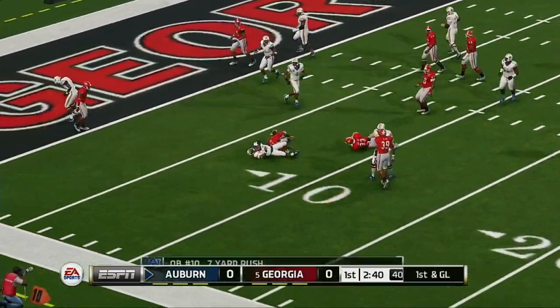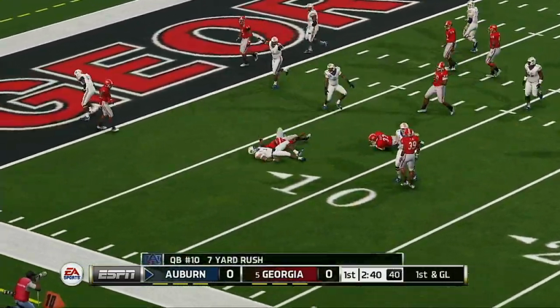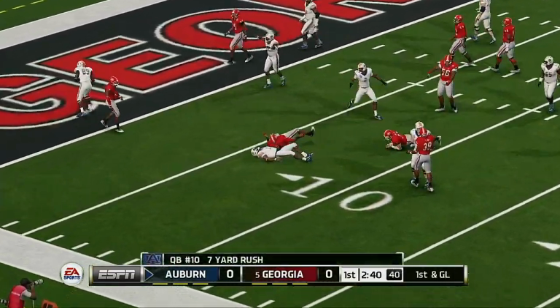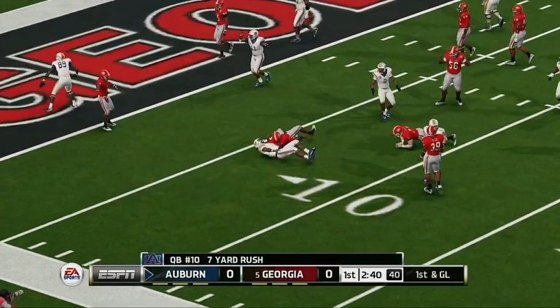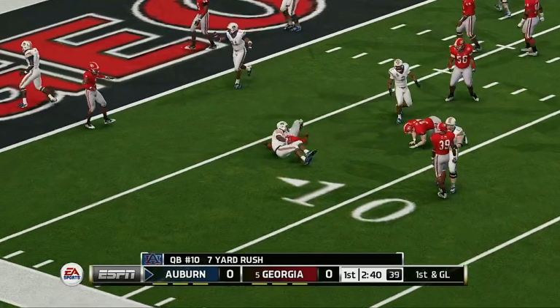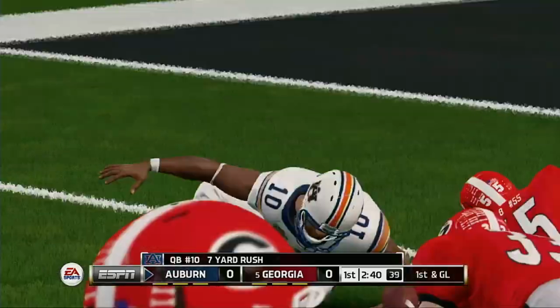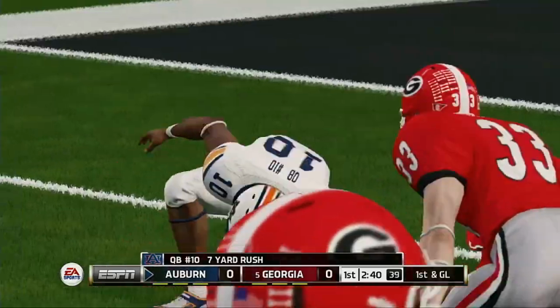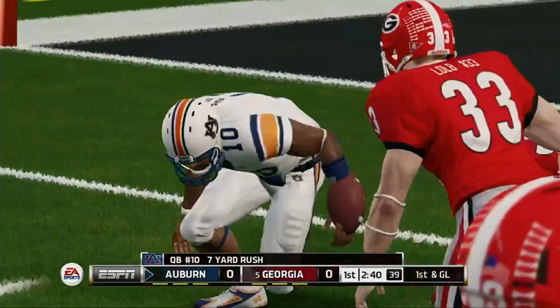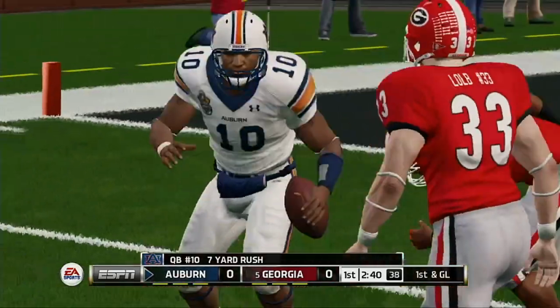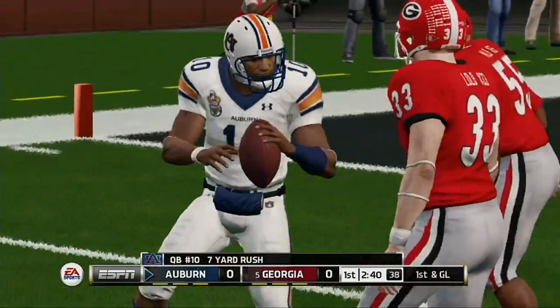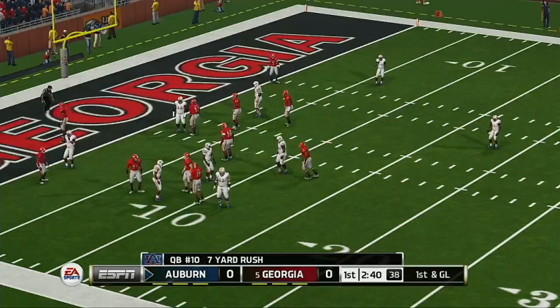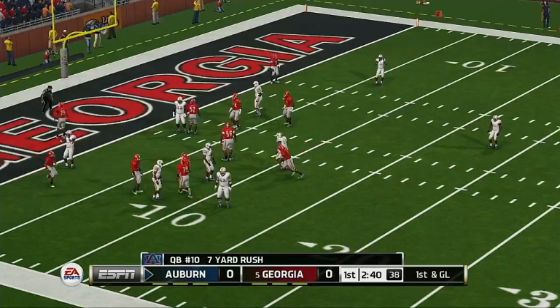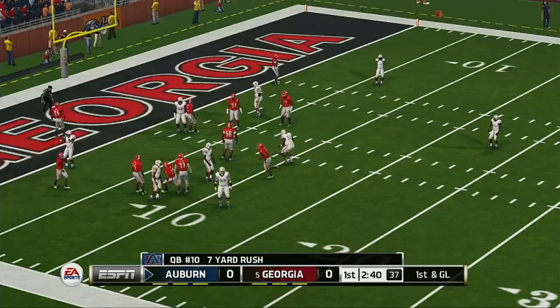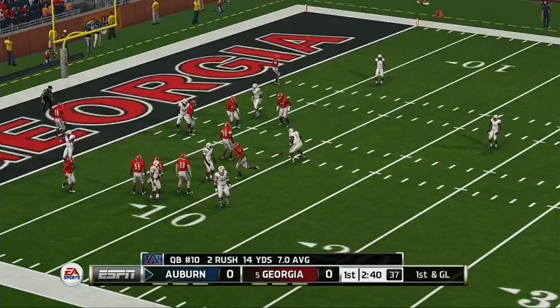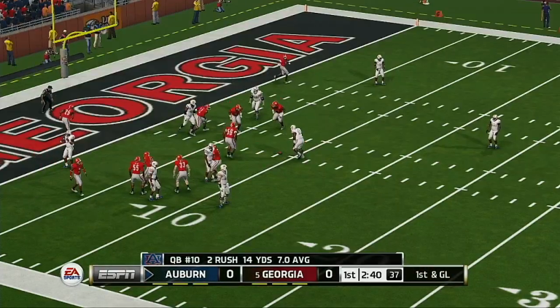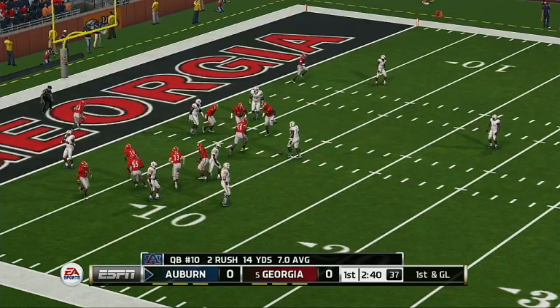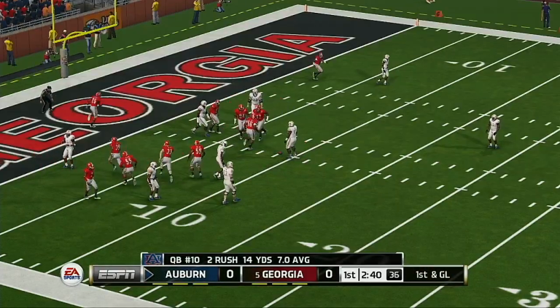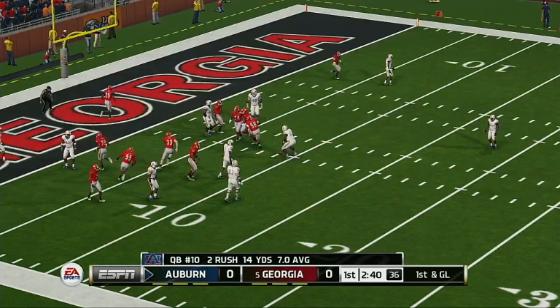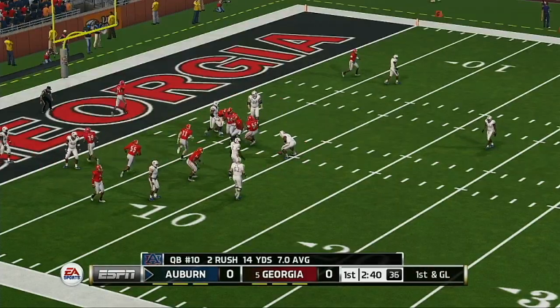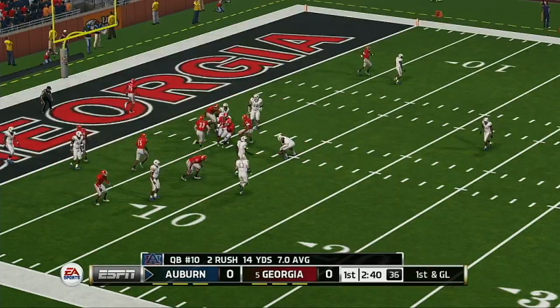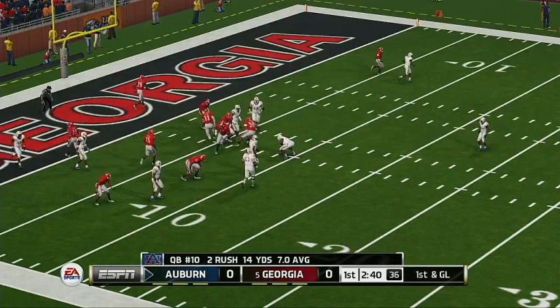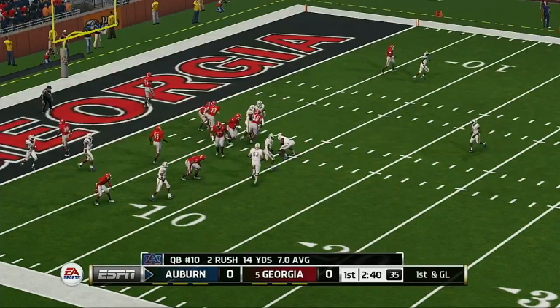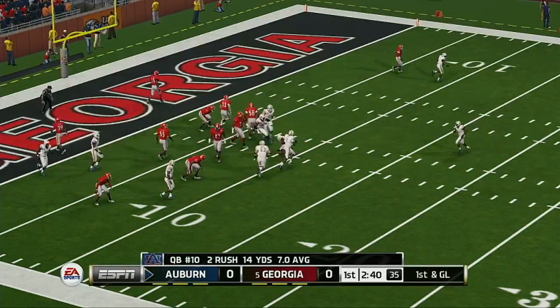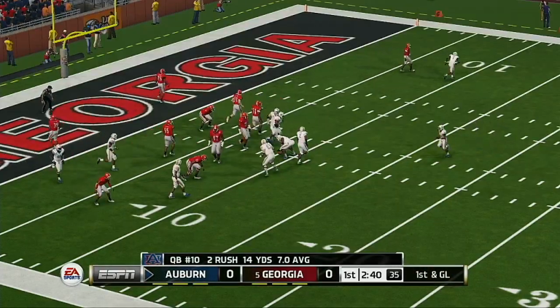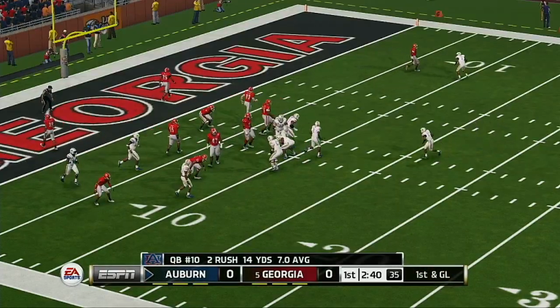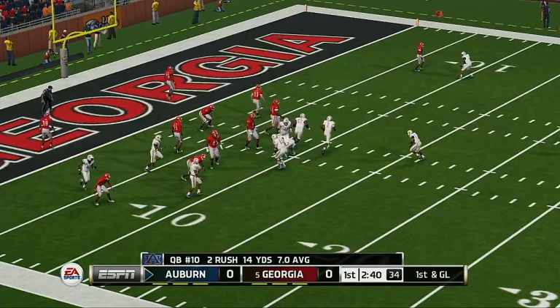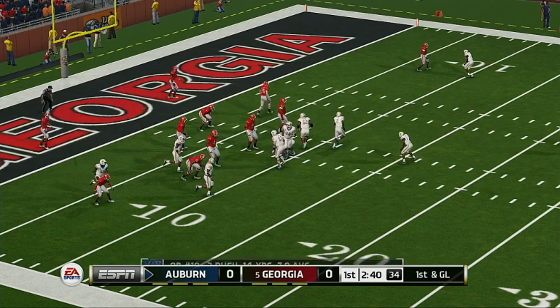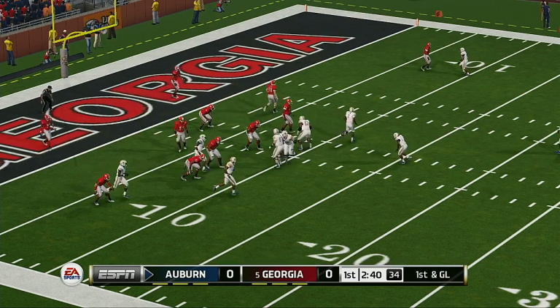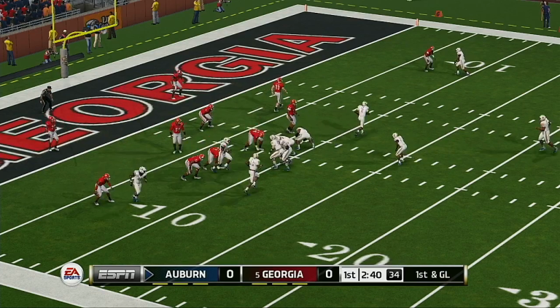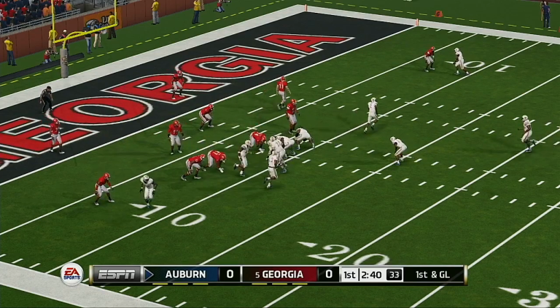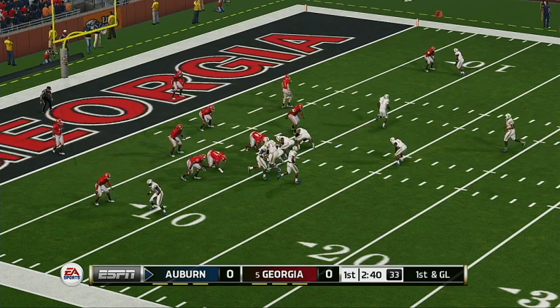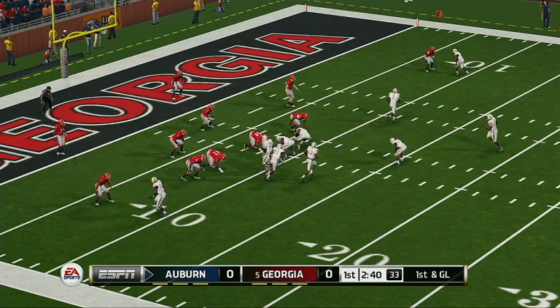Nice run to the left there. That makes it first and goal.